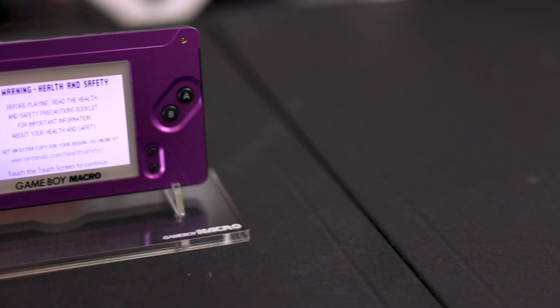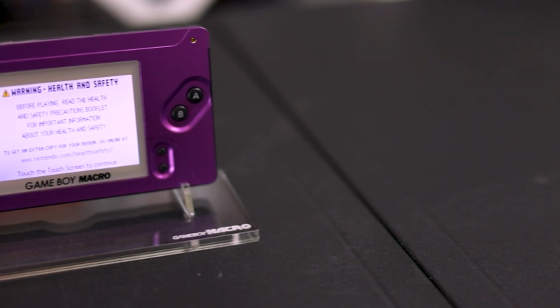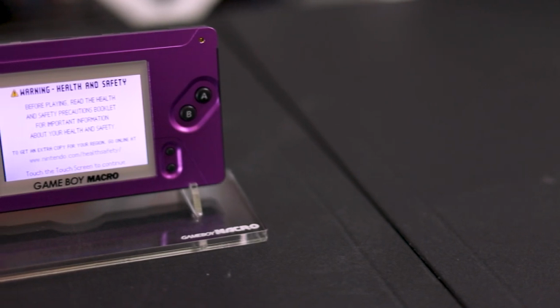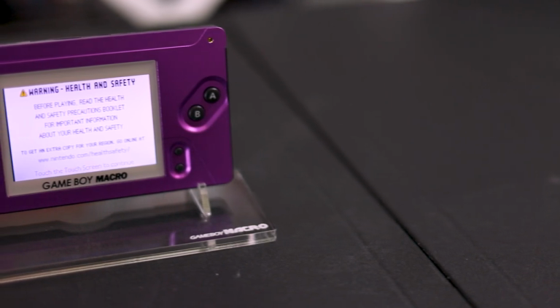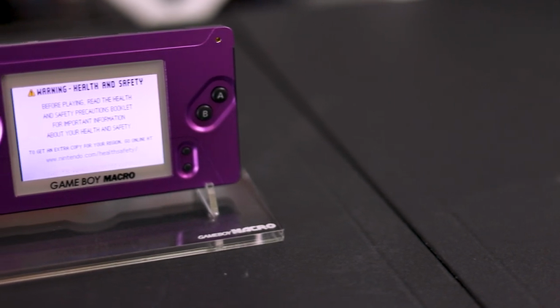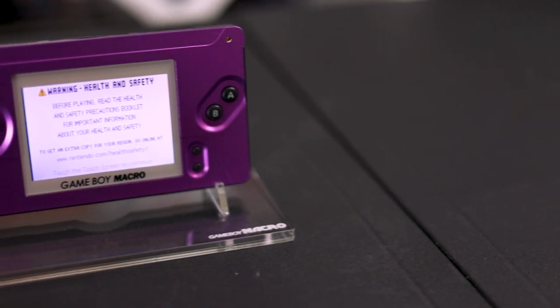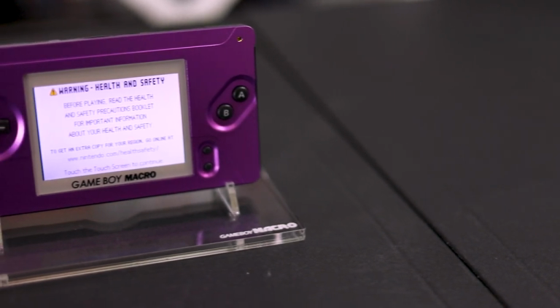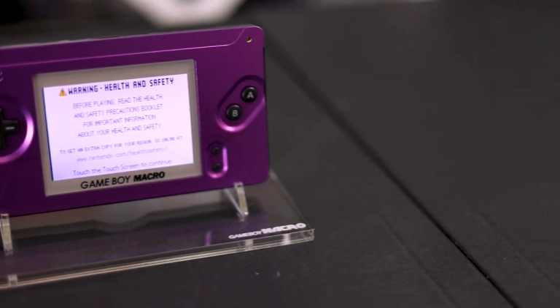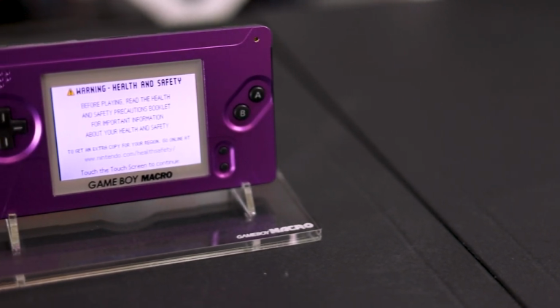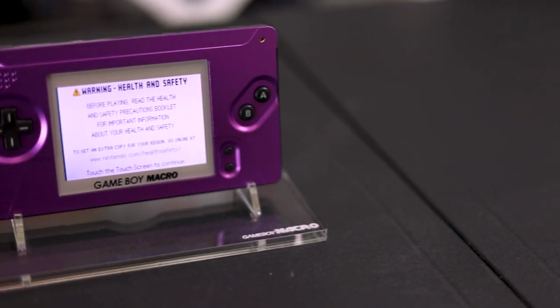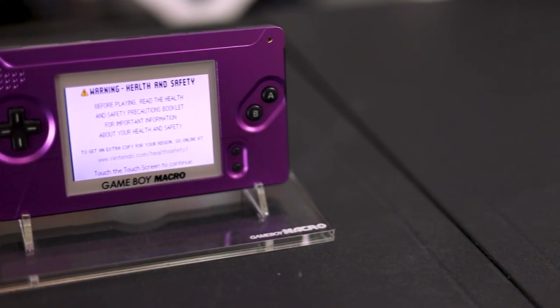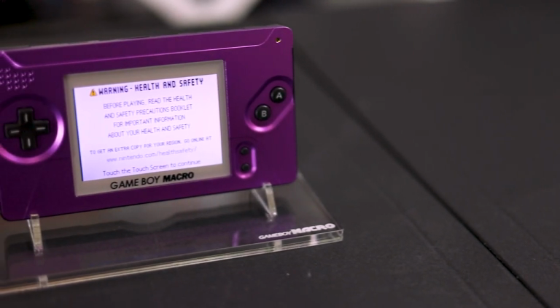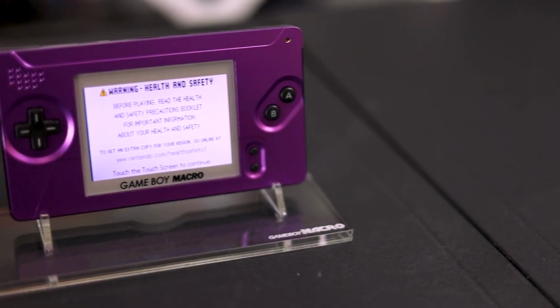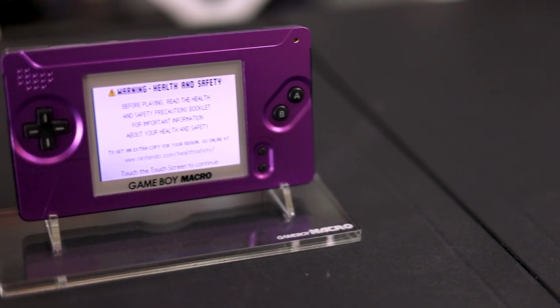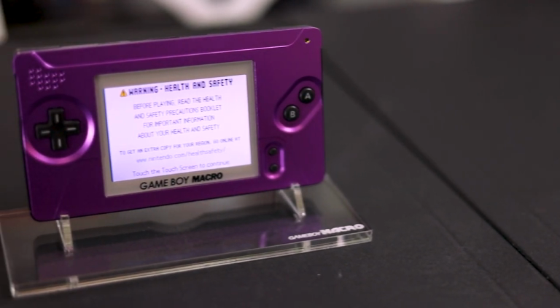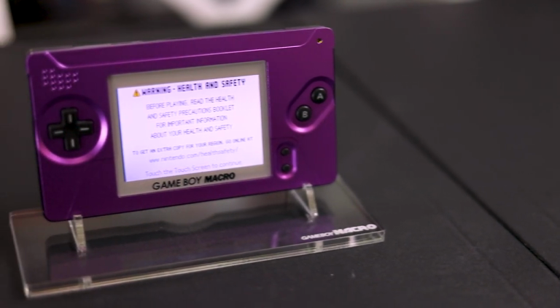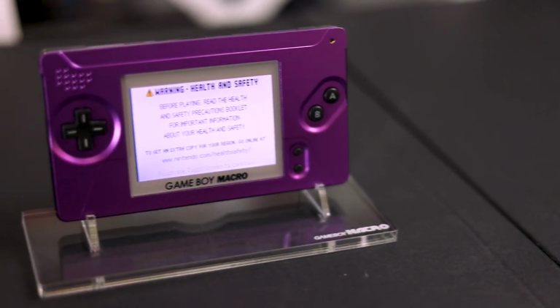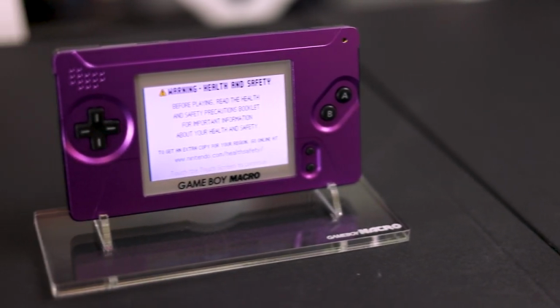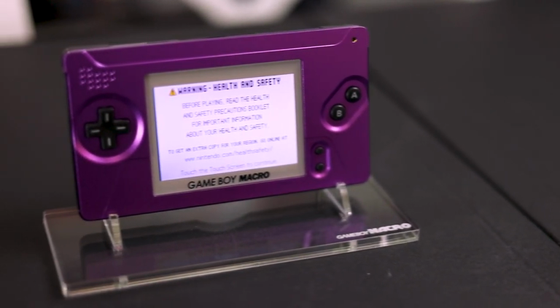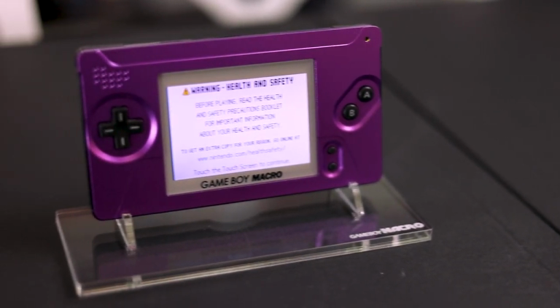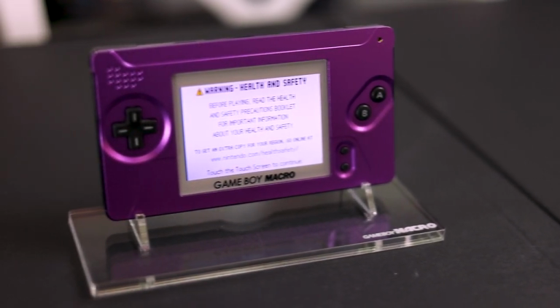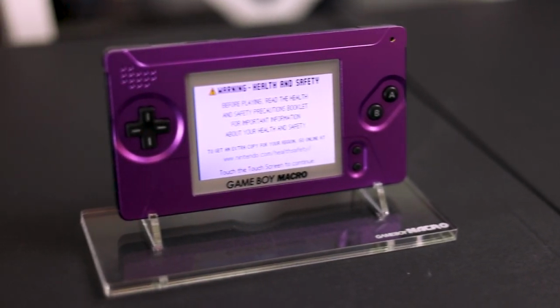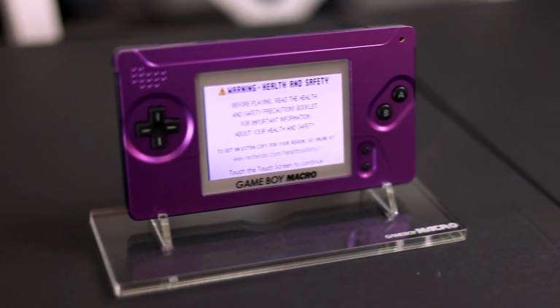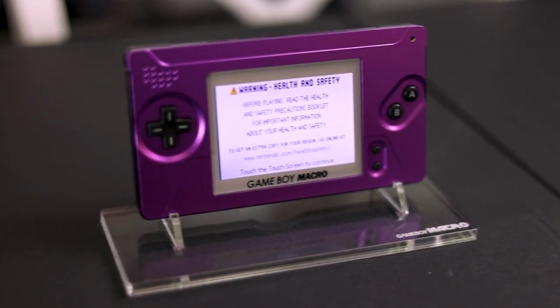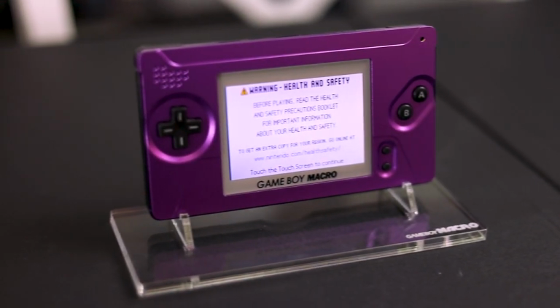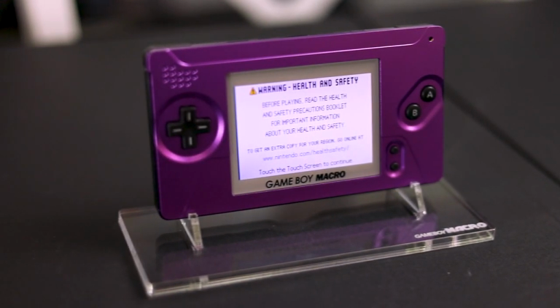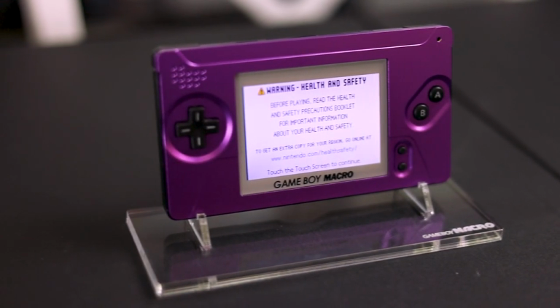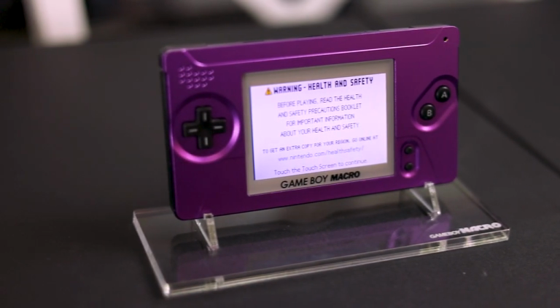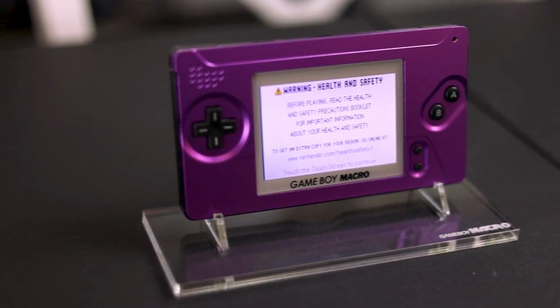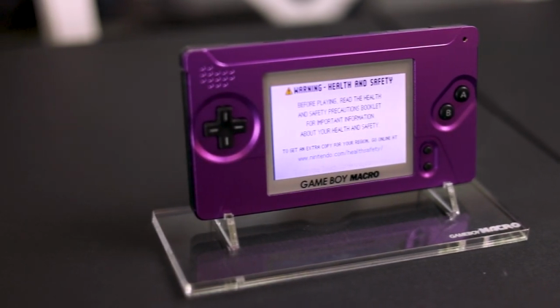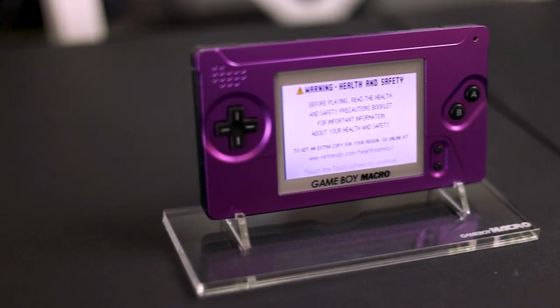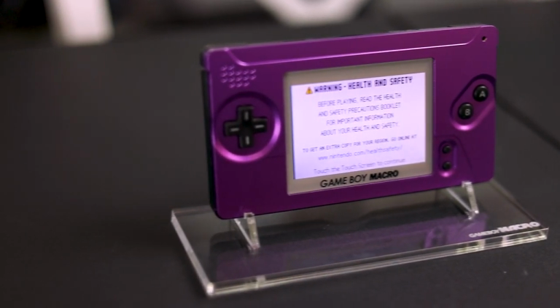What's going on guys, it's Jake here and today we are building the Ultimate Game Boy Macro.